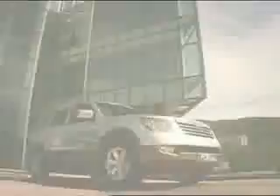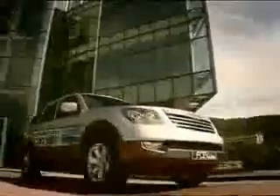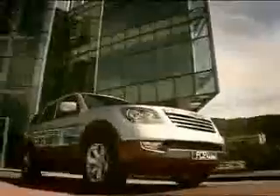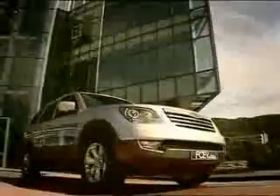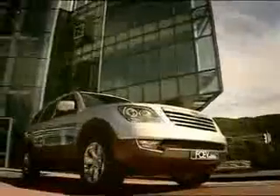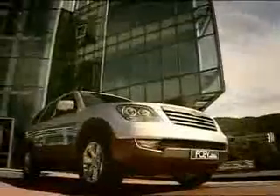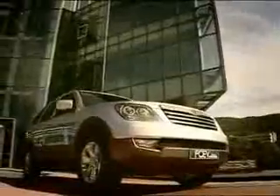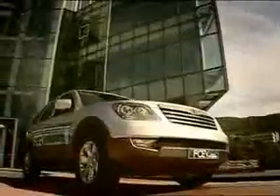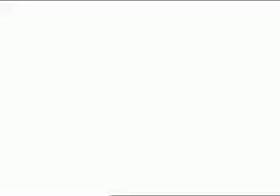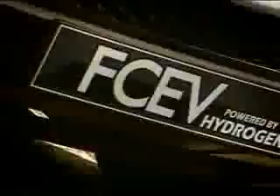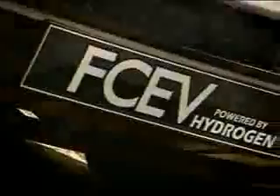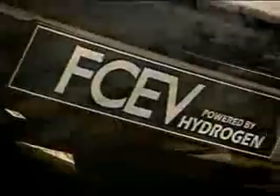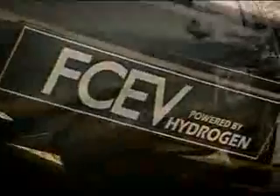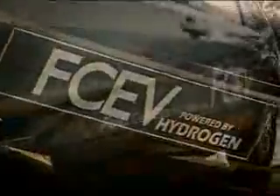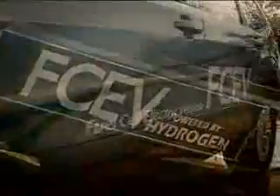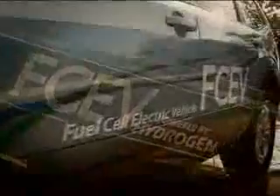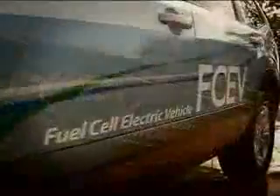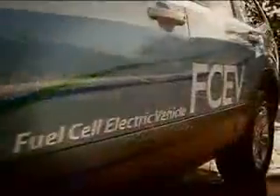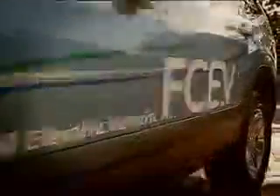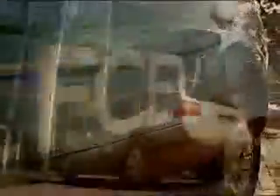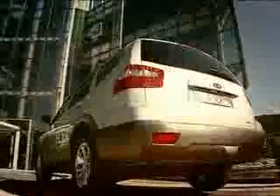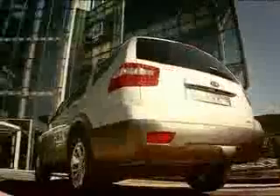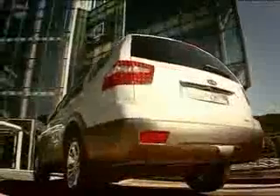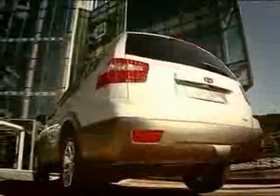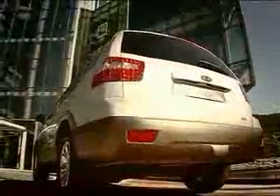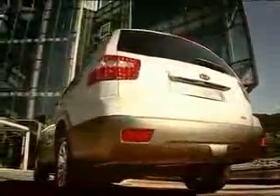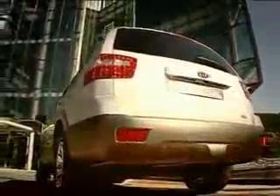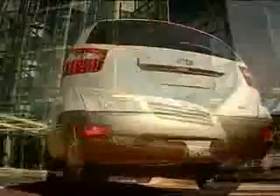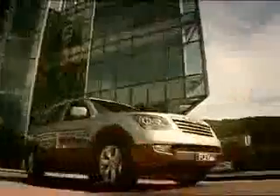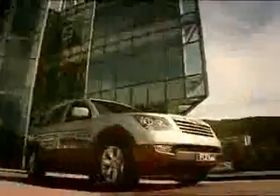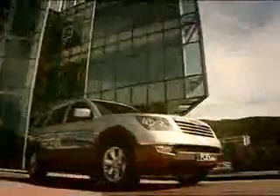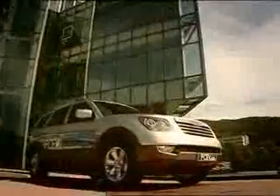Let us introduce the Borrego fuel cell vehicle, a true automobile revolution brought to you by KIA Motors.